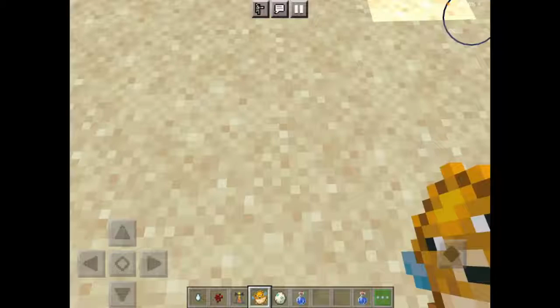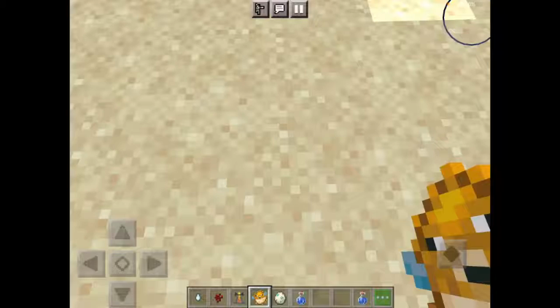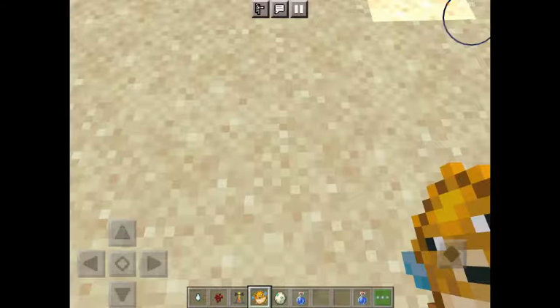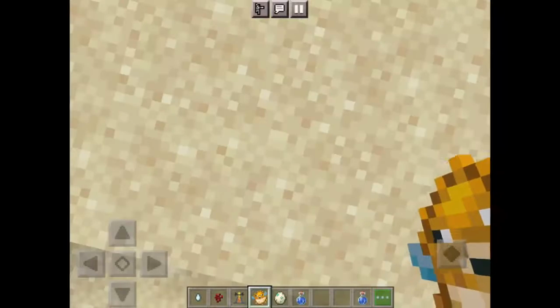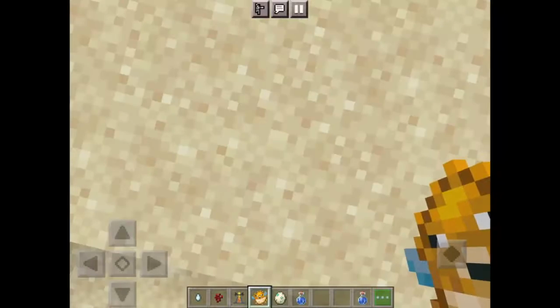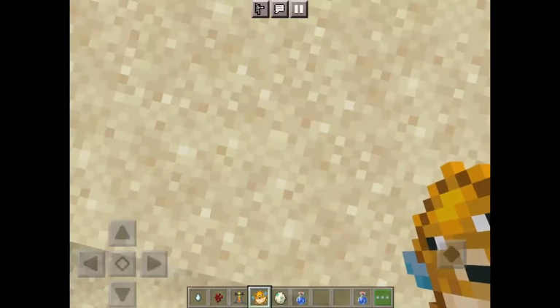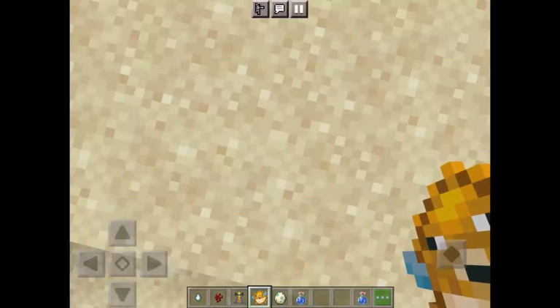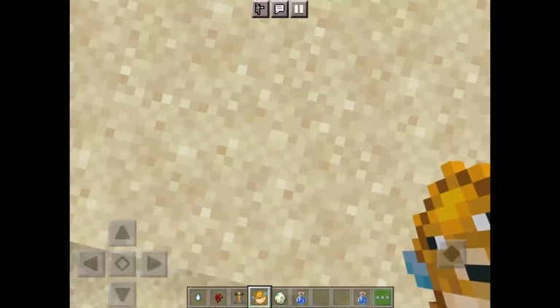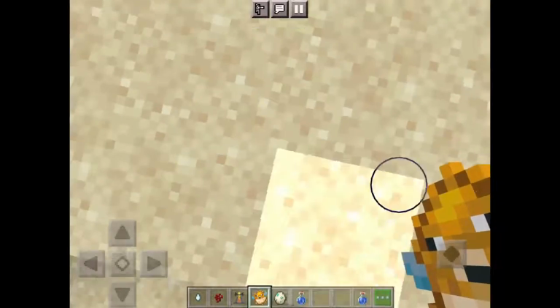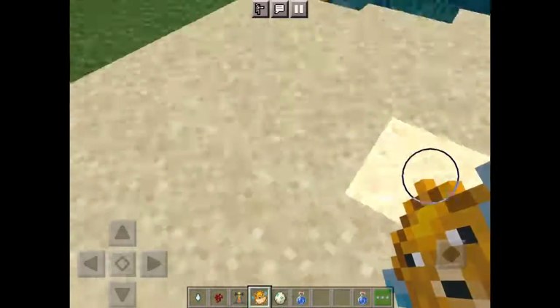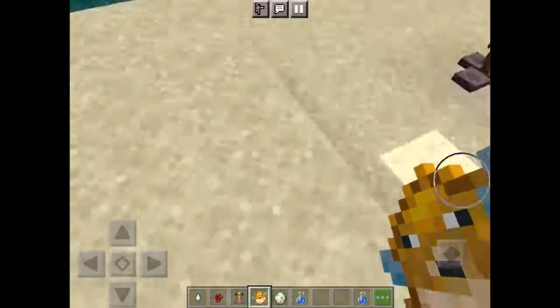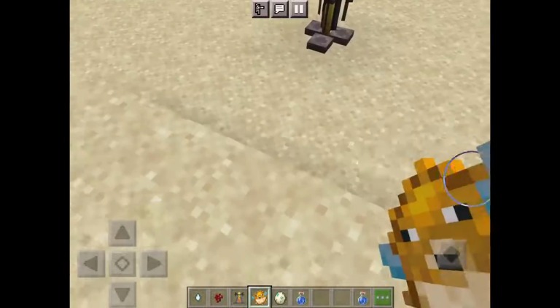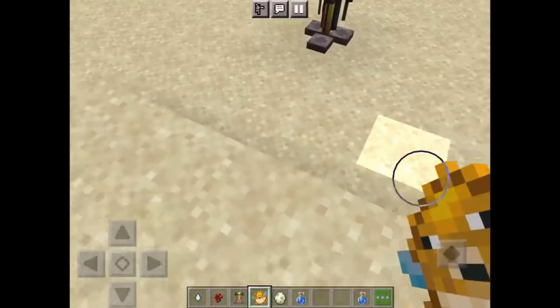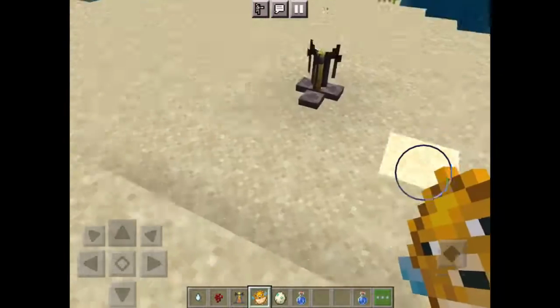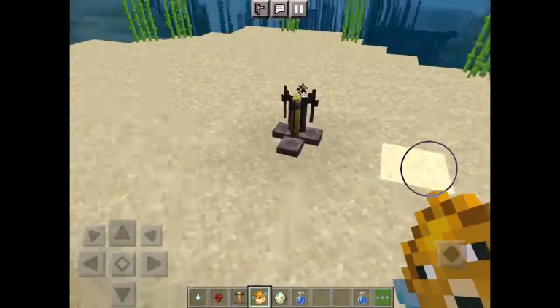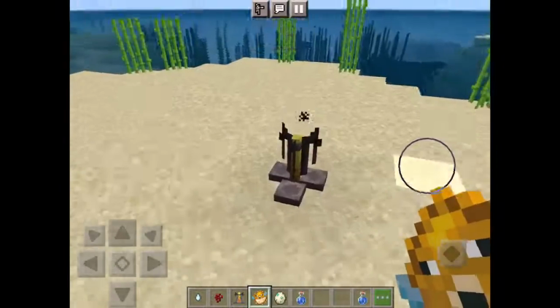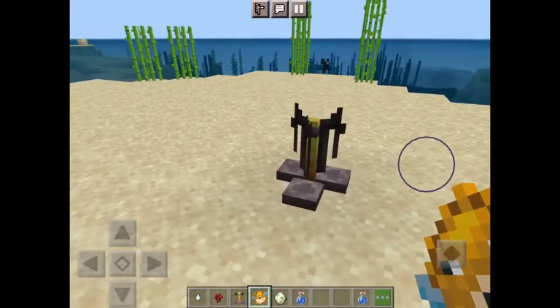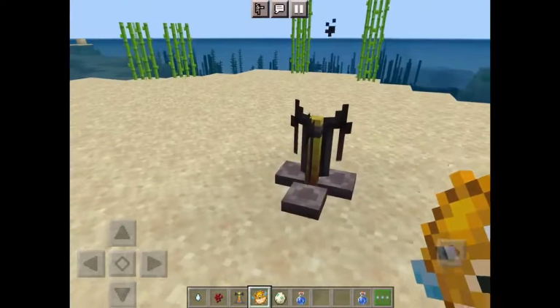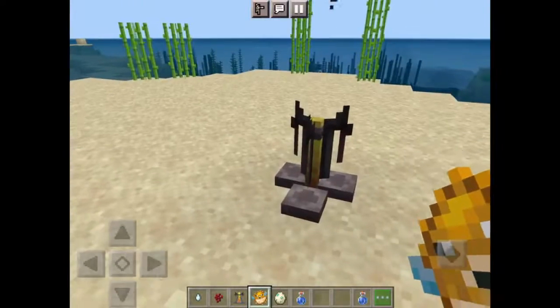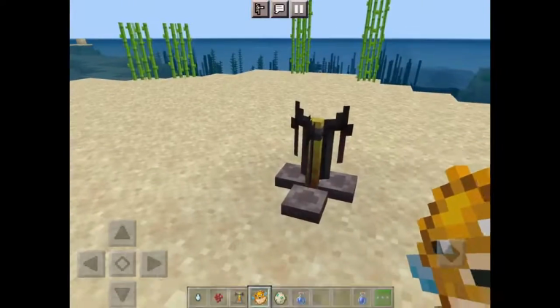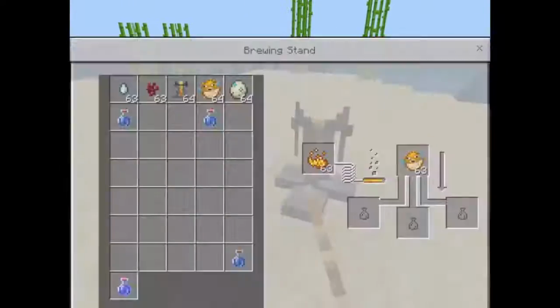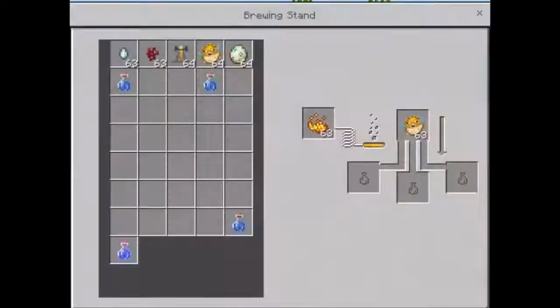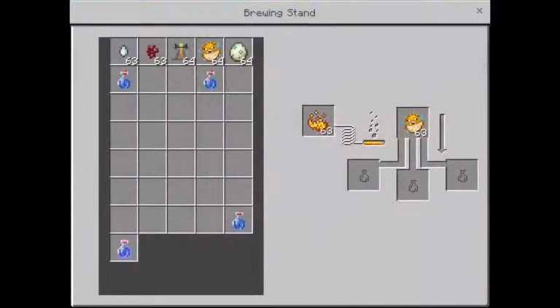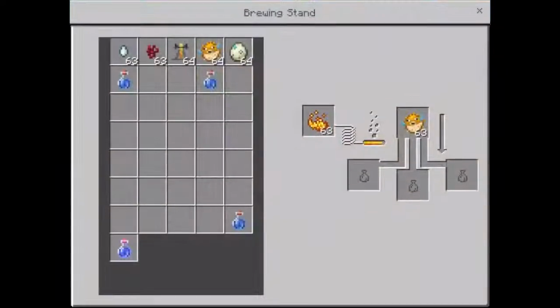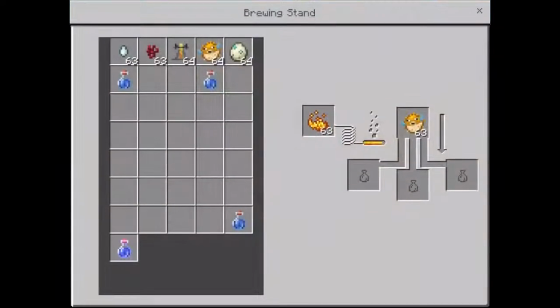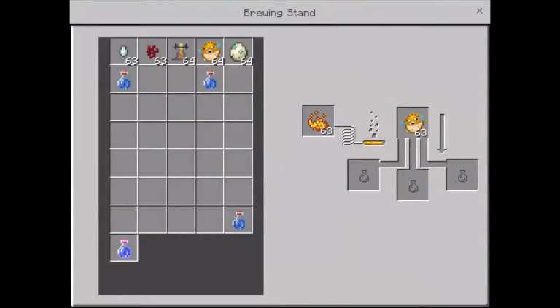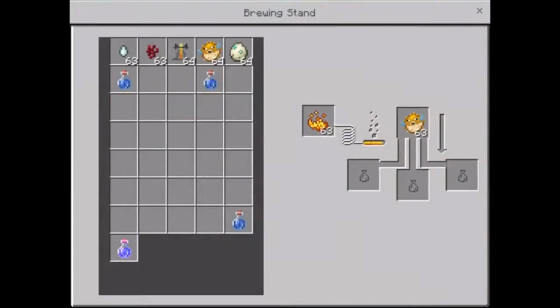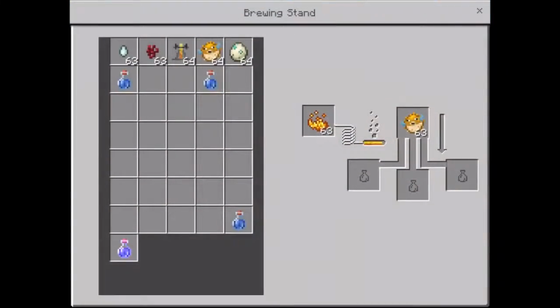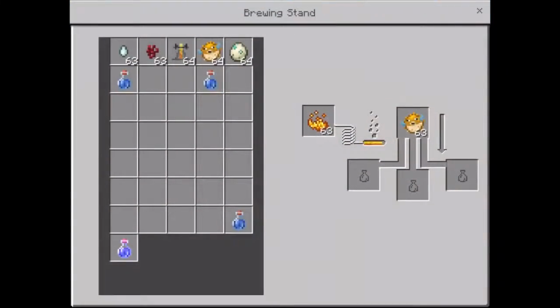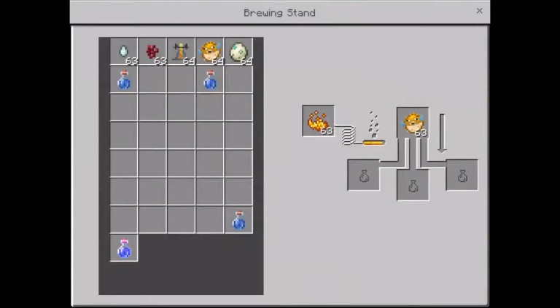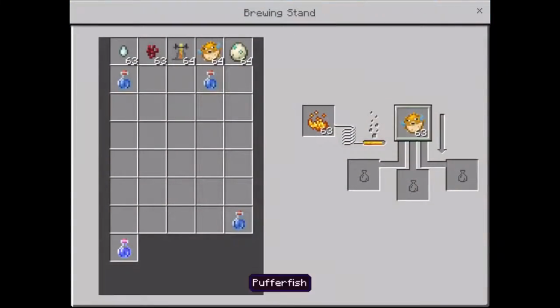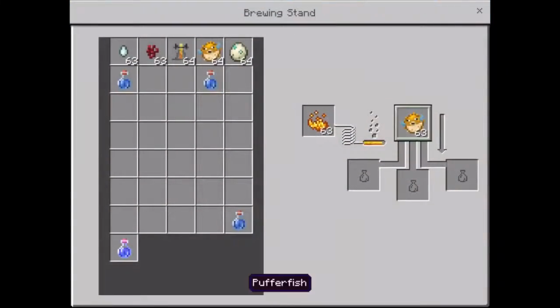Quick video on how to make a water breathing potion. Go to the almighty brewing stand.